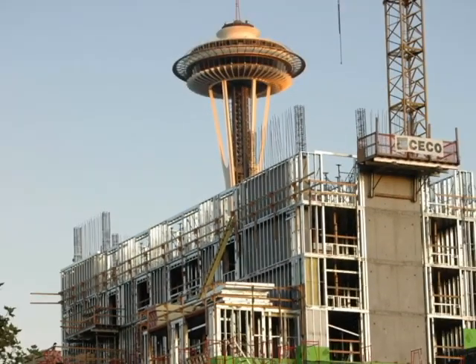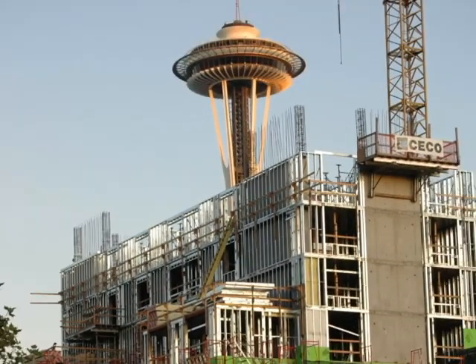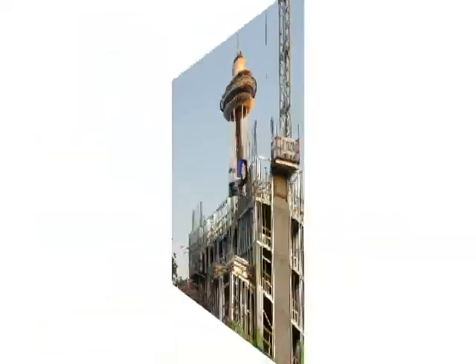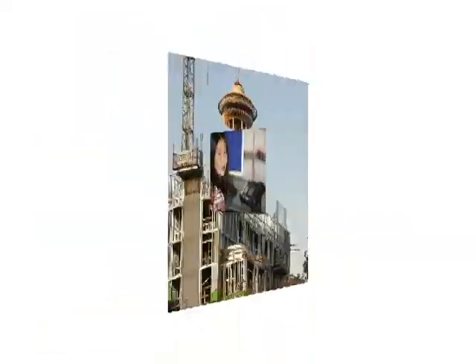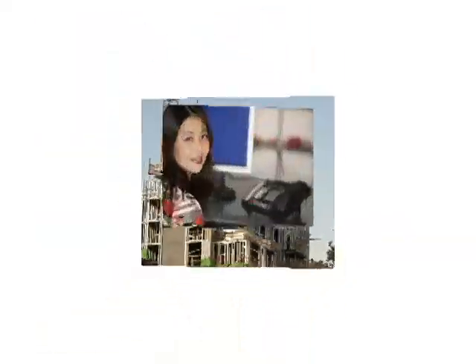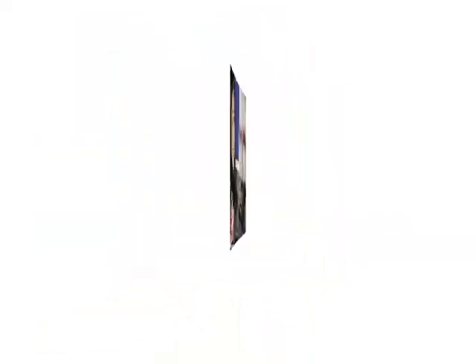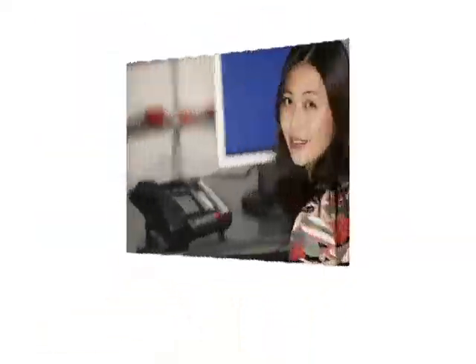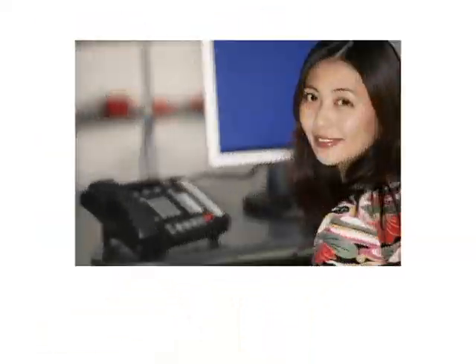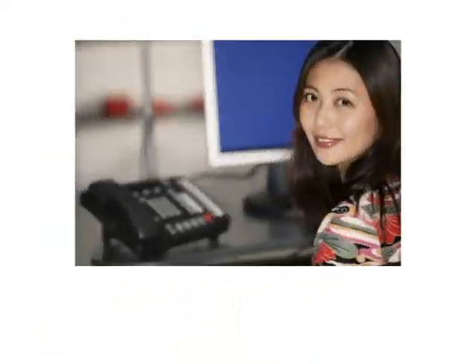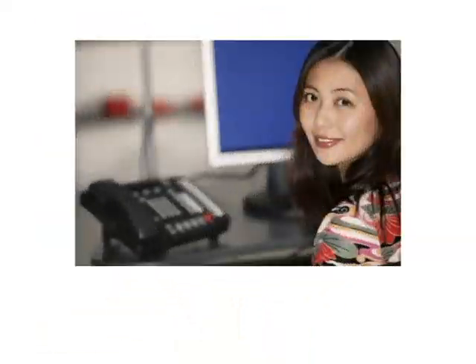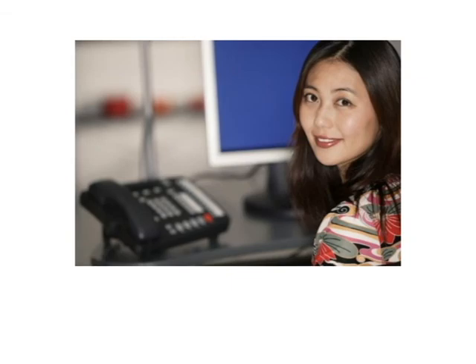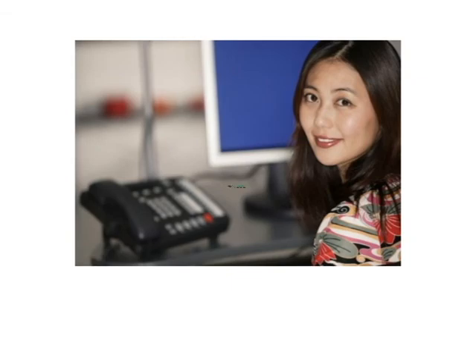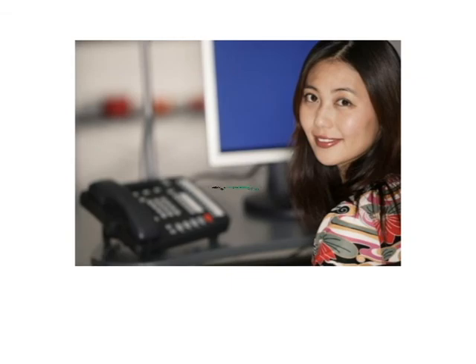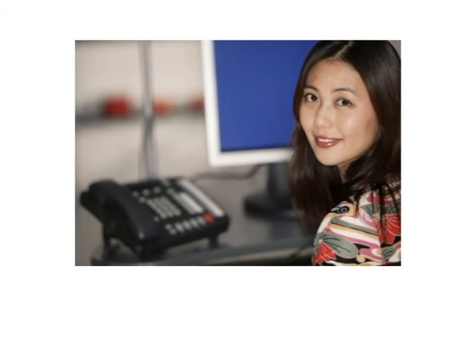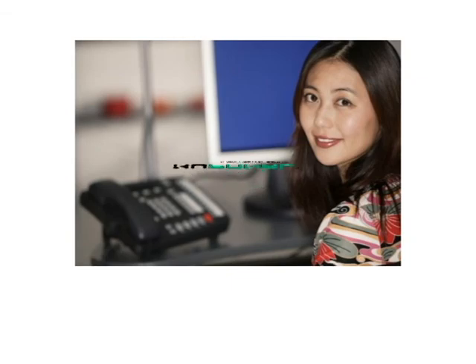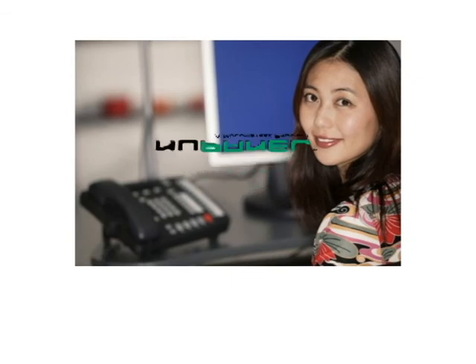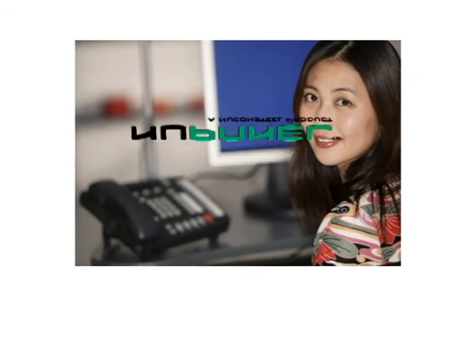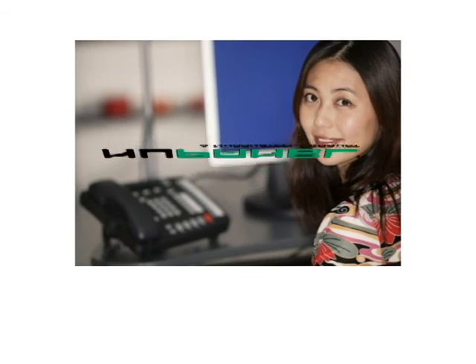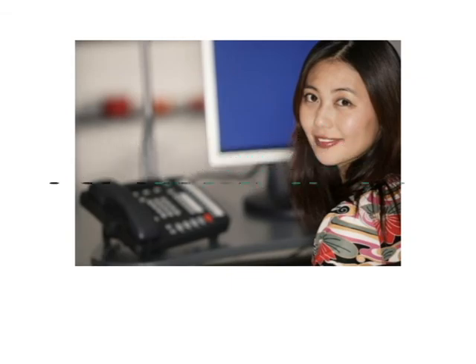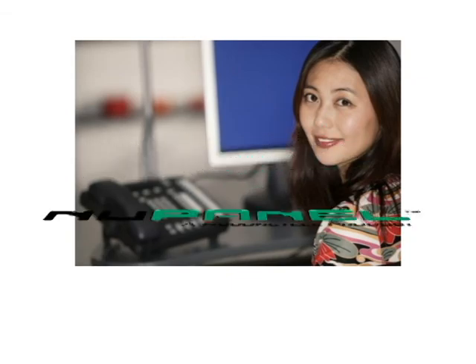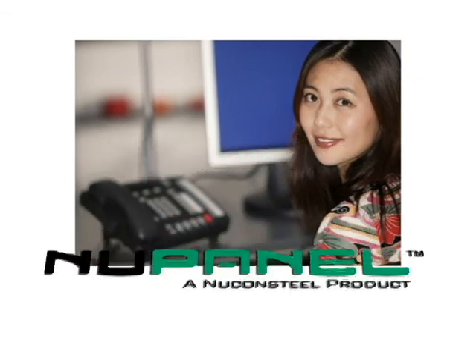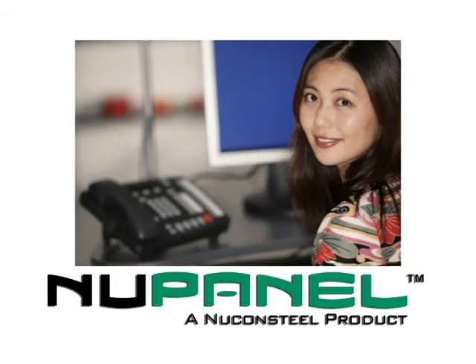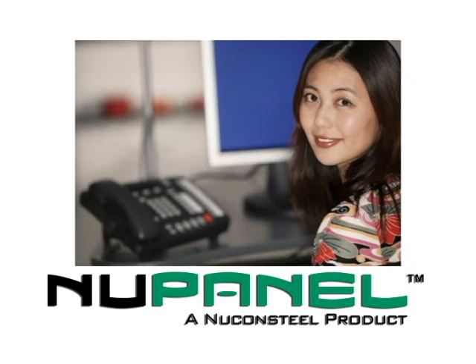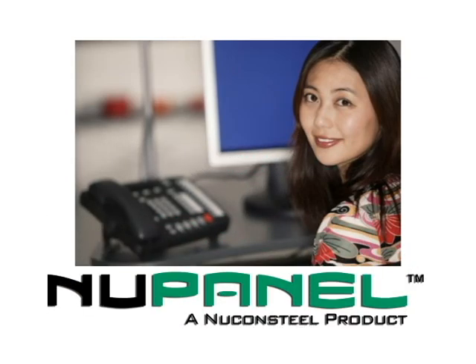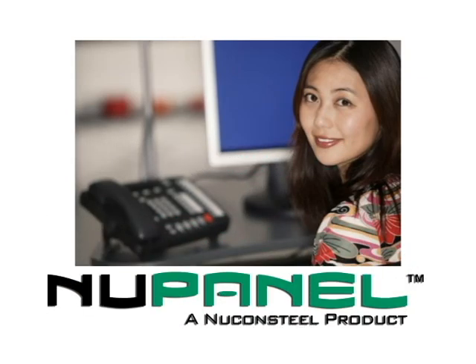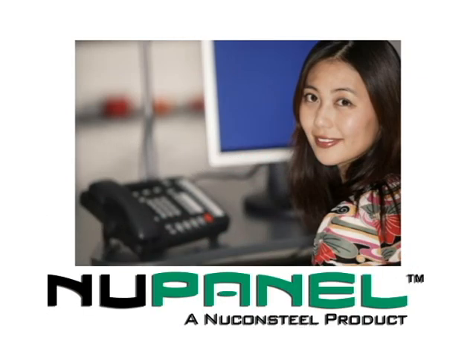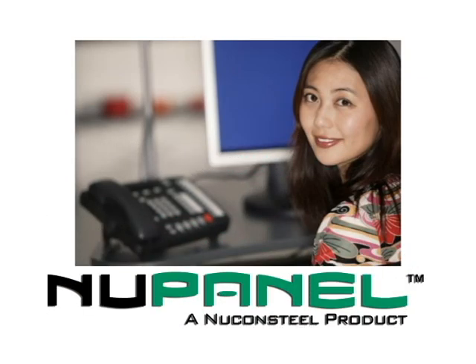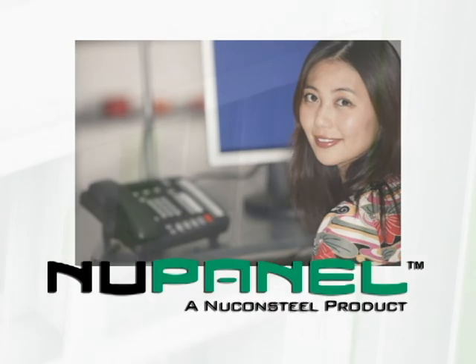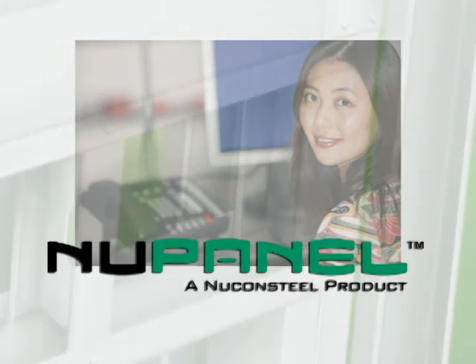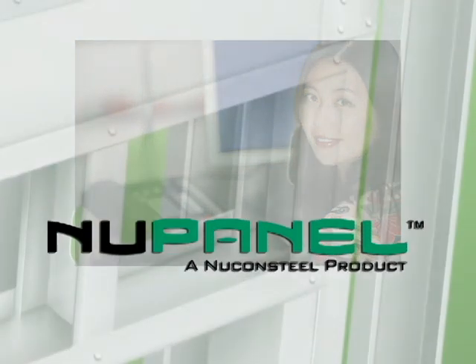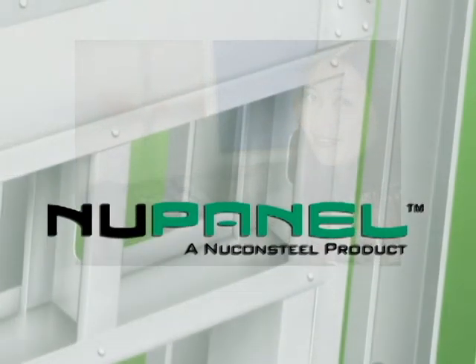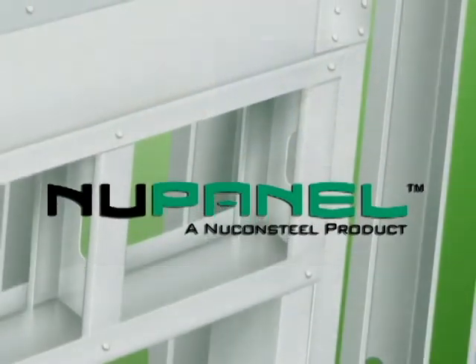Call today and speak to a NewCon Steel representative to learn more about what NewPanel can do for you.